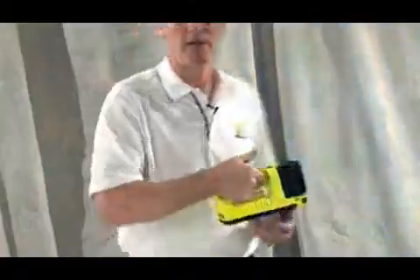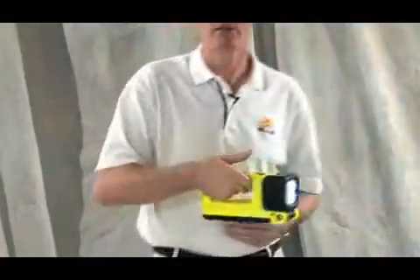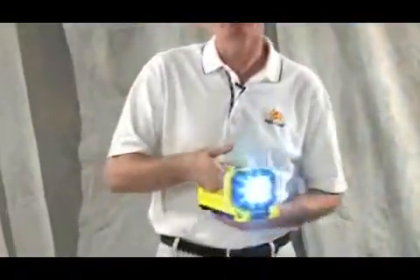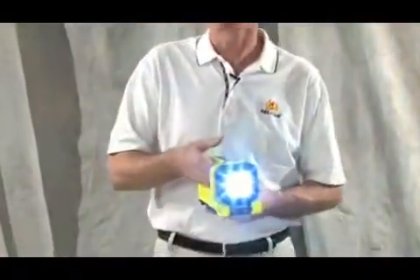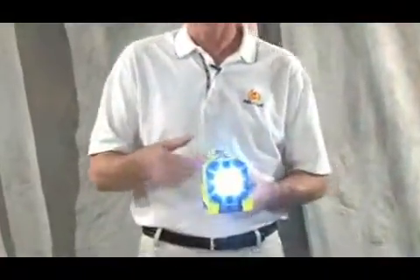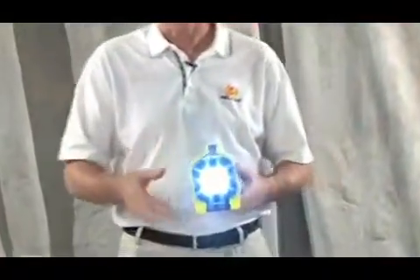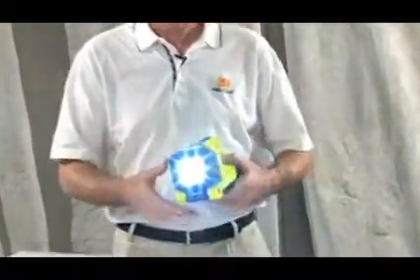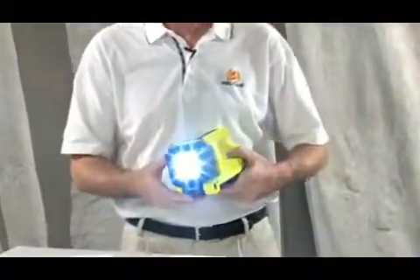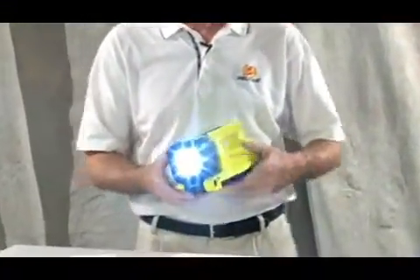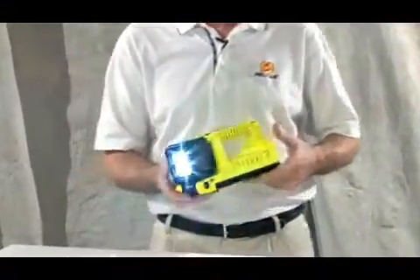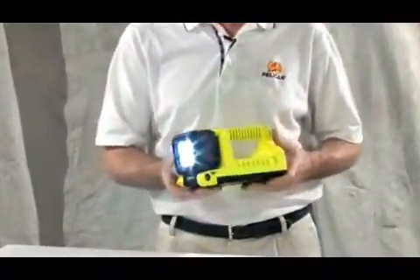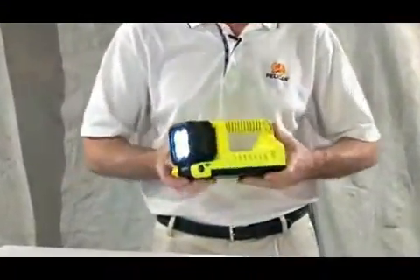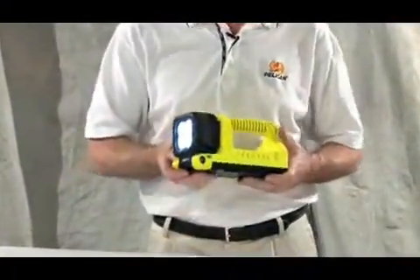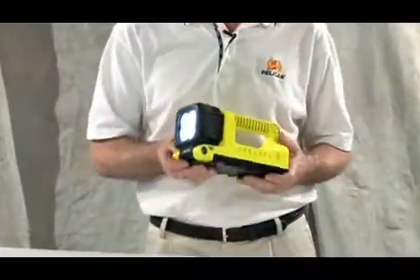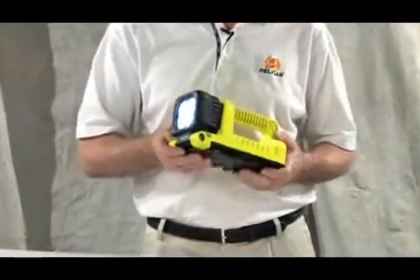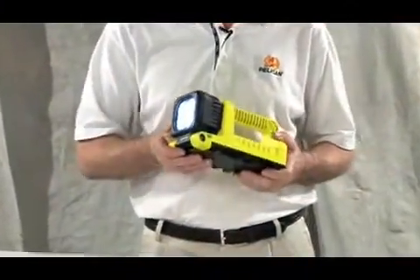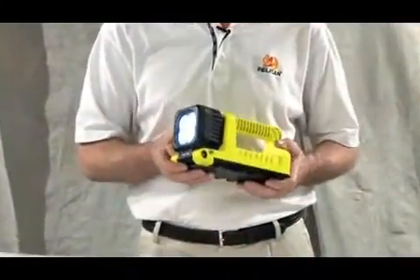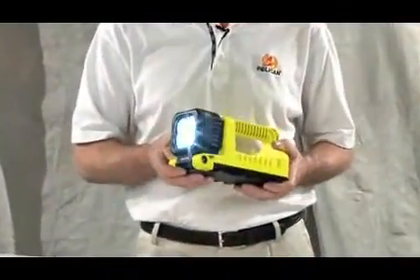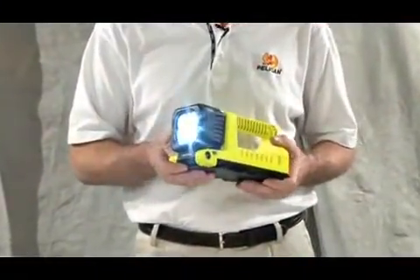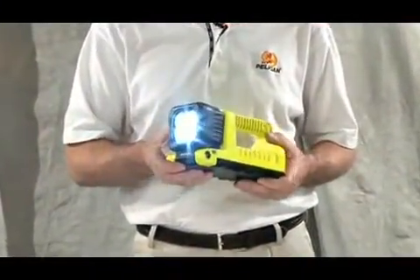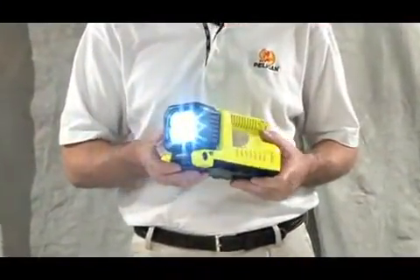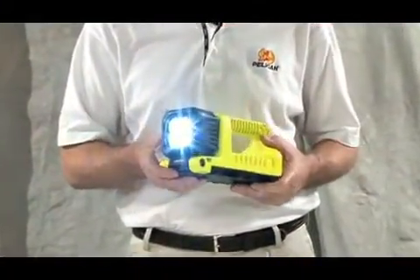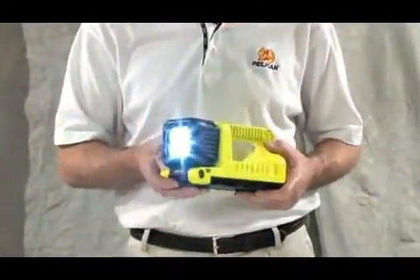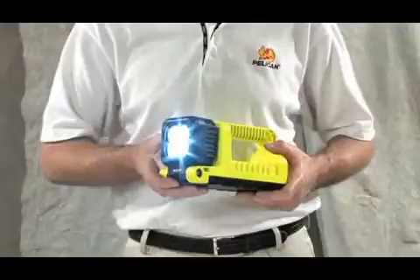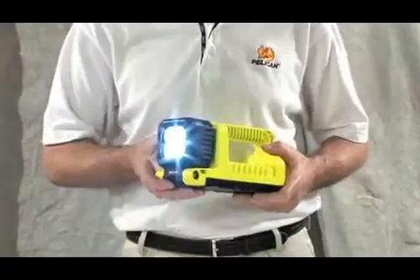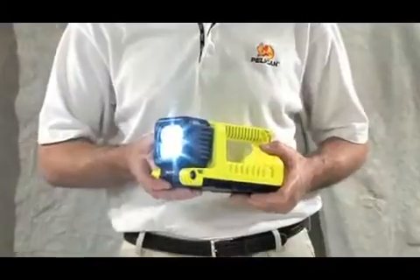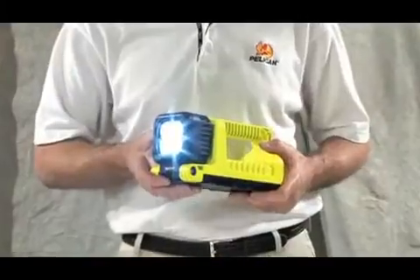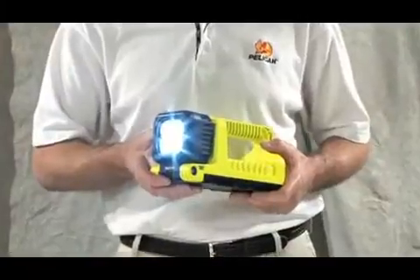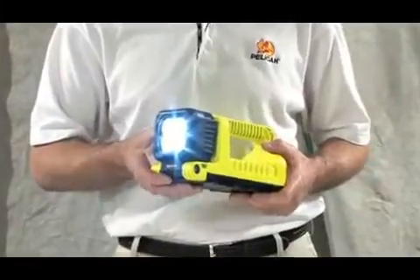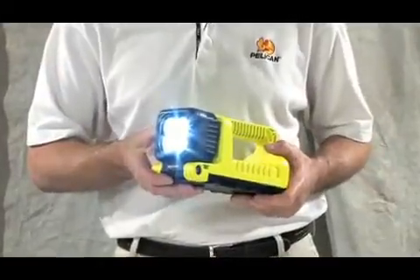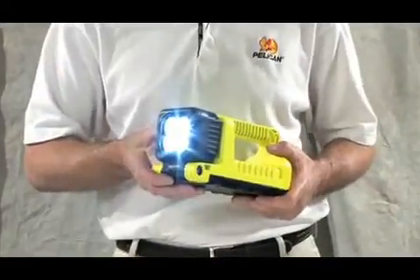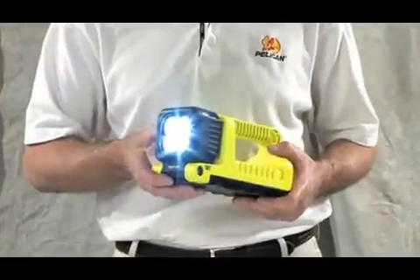The setting you choose also determines the burn time, so selecting high power is good for almost two hours of light and low gets you about five hours.